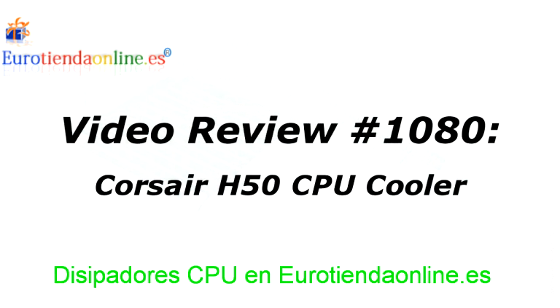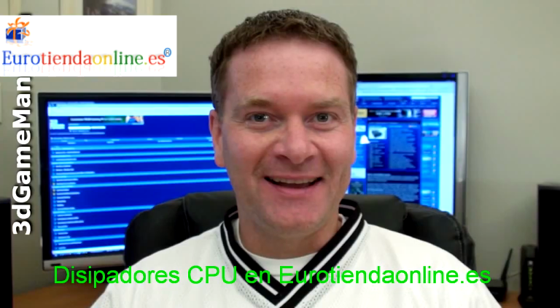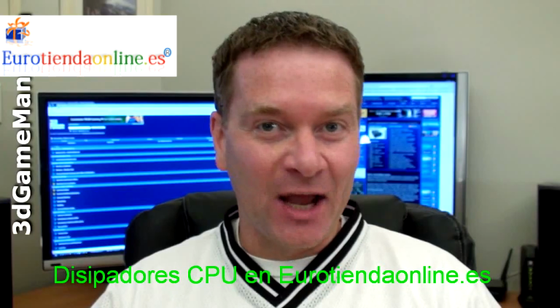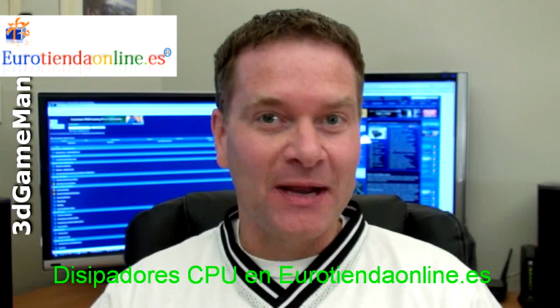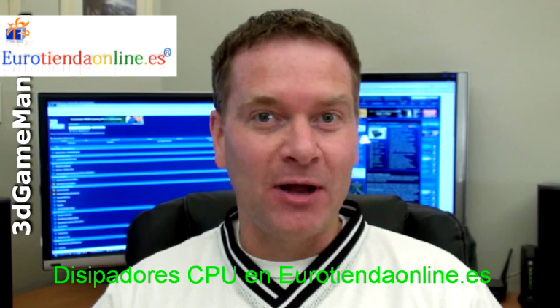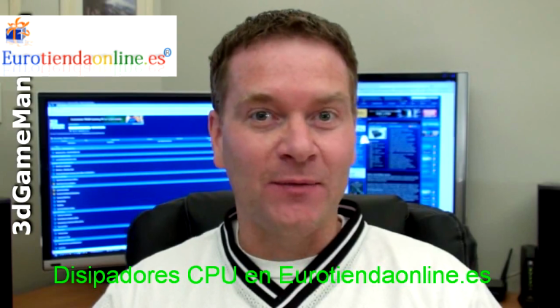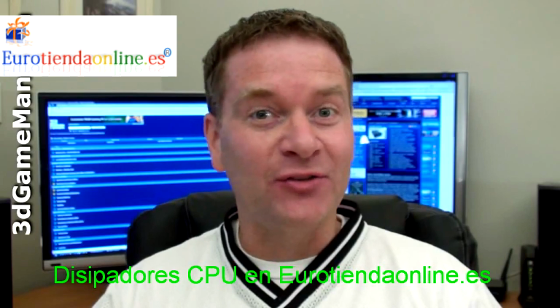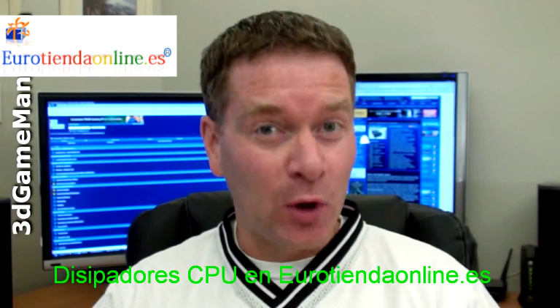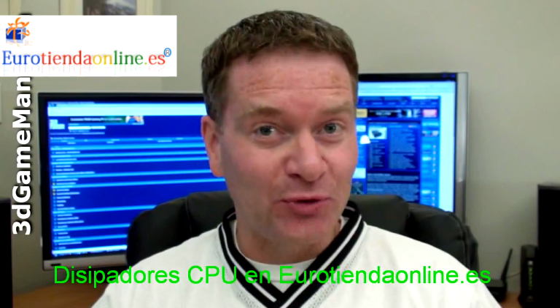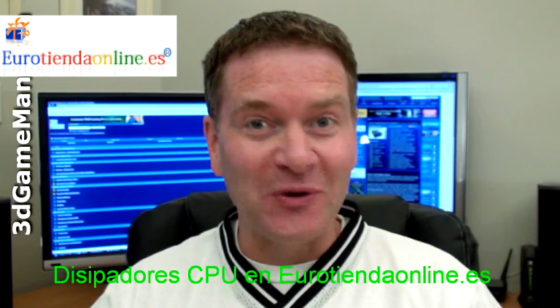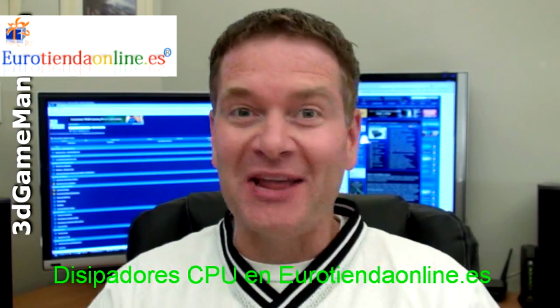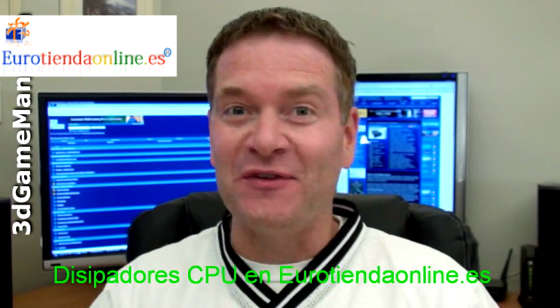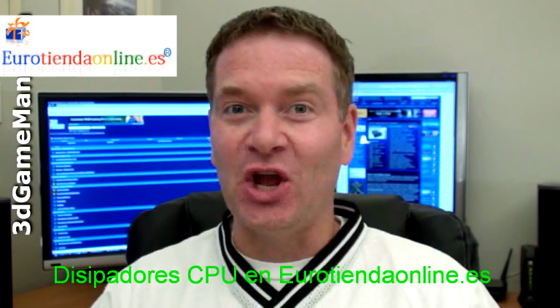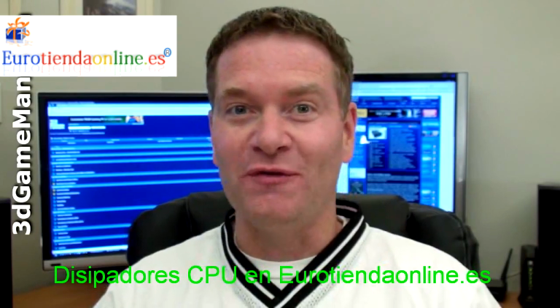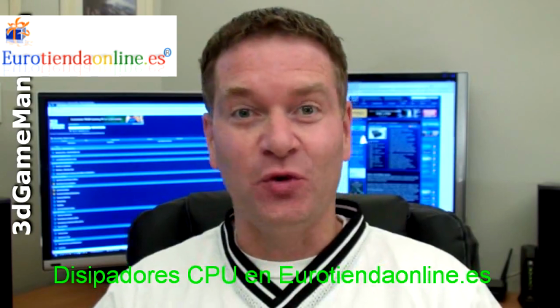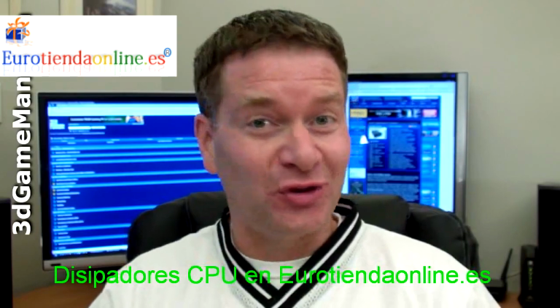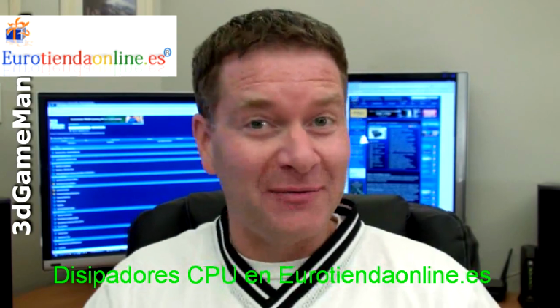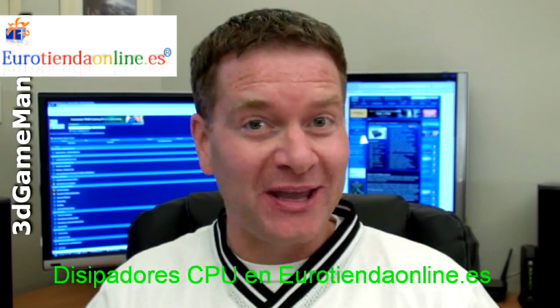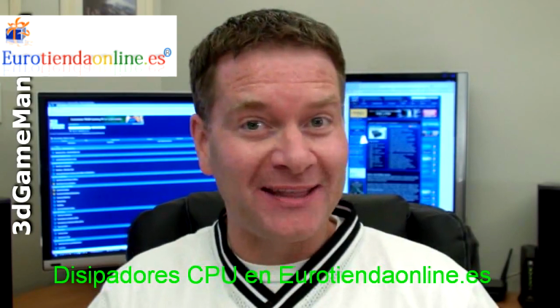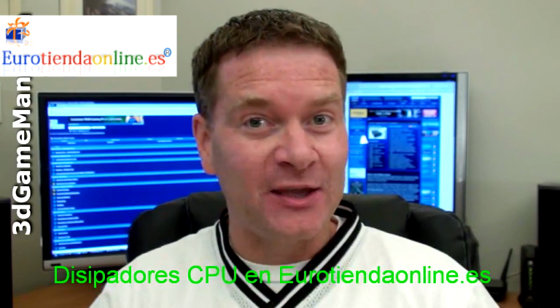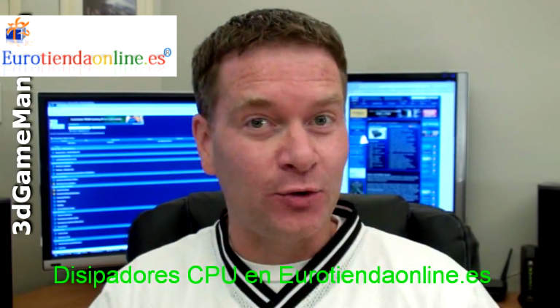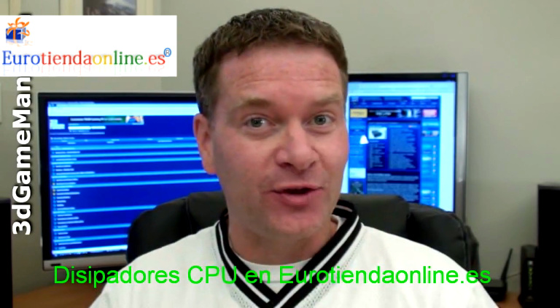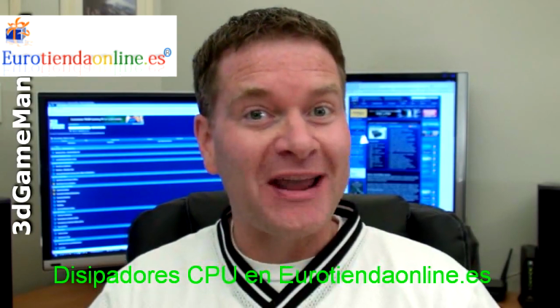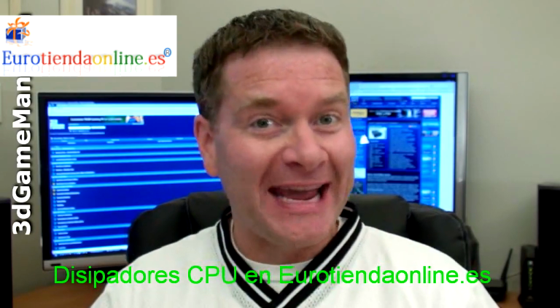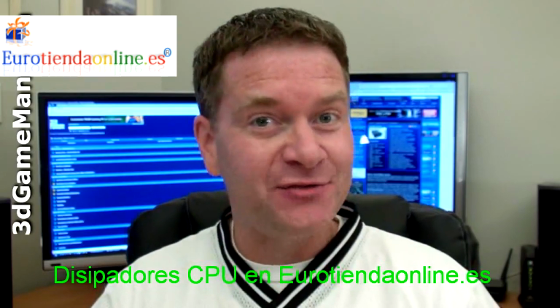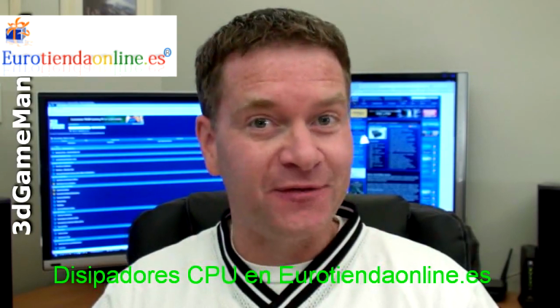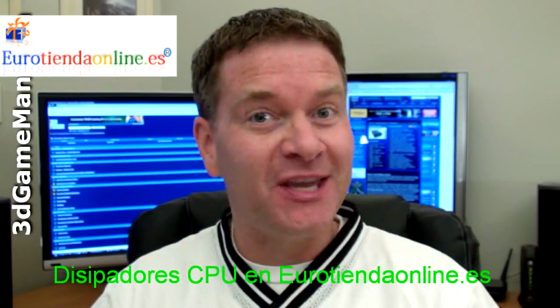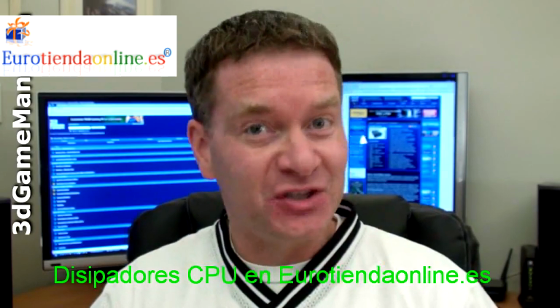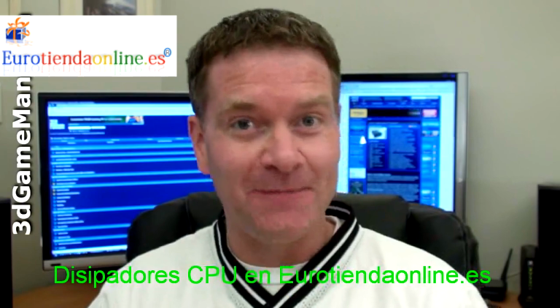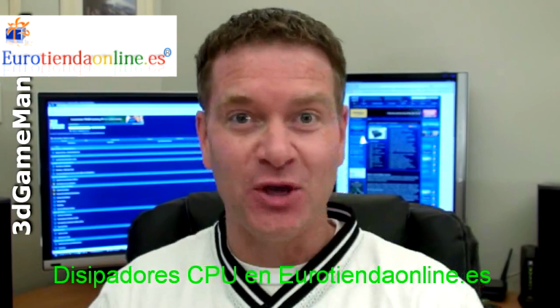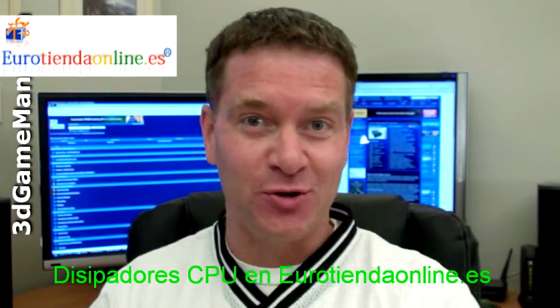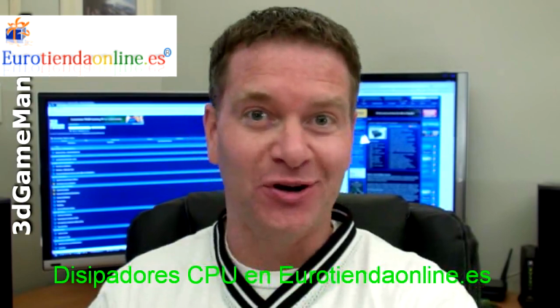Hello again, I'm Rodney Reynolds and welcome to another video review. Today I'm looking at the Corsair H50 CPU Cooler.